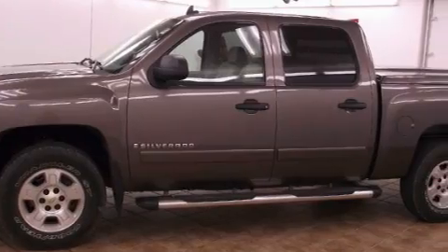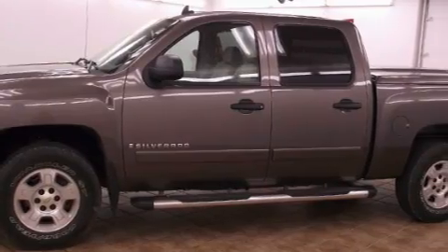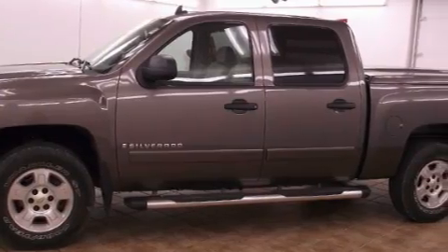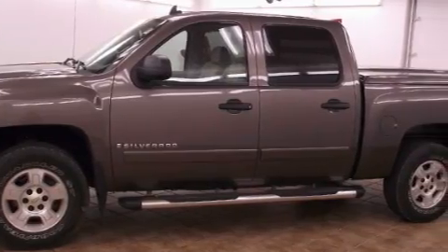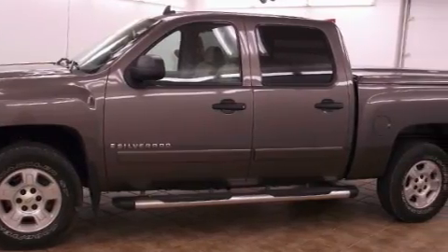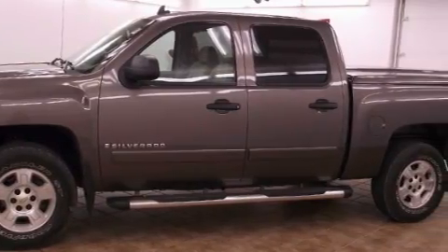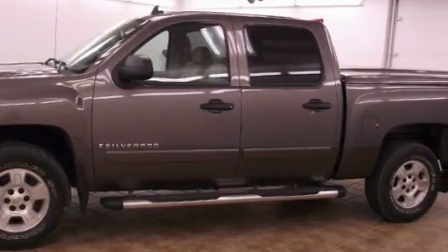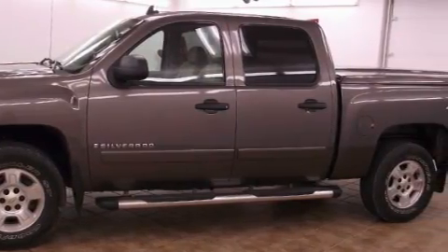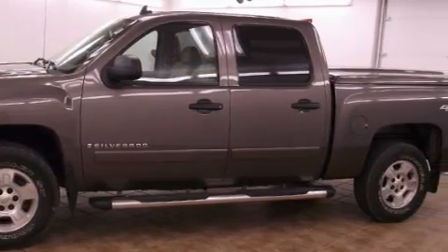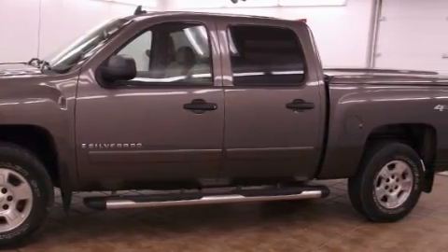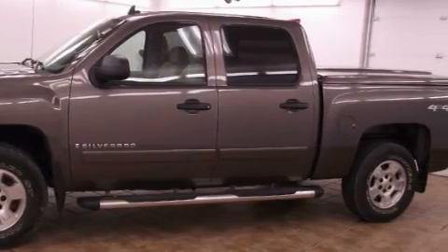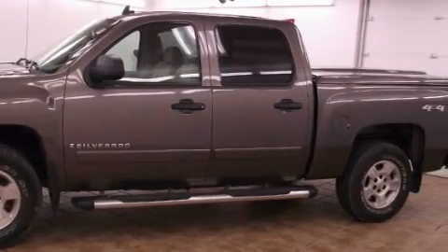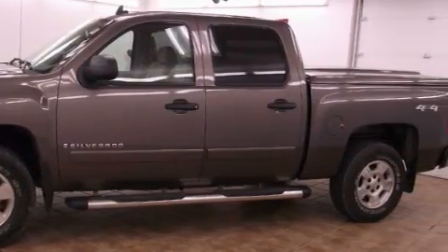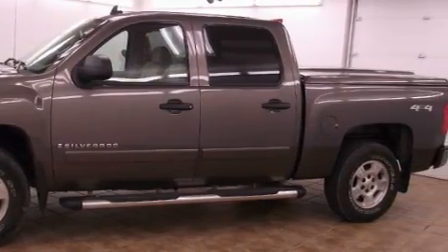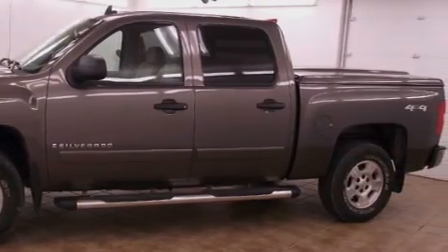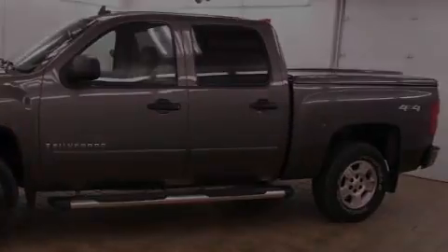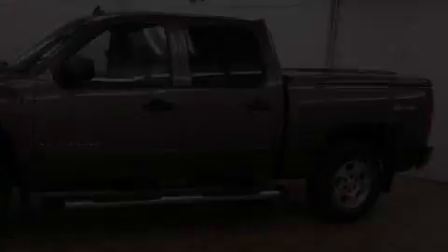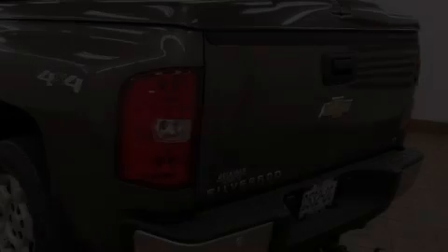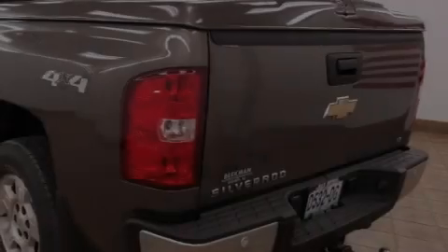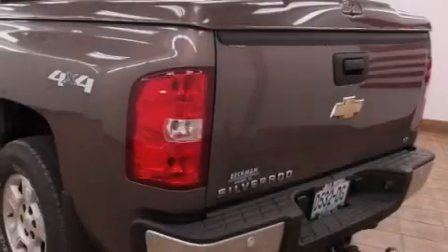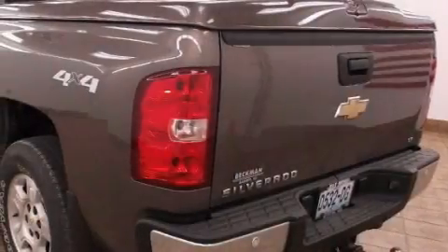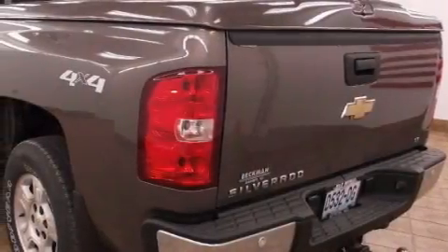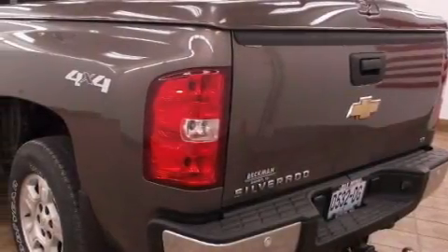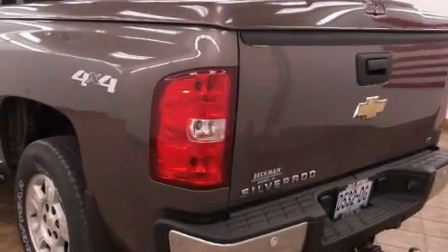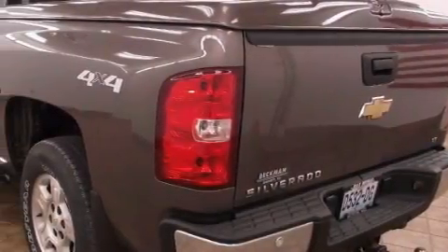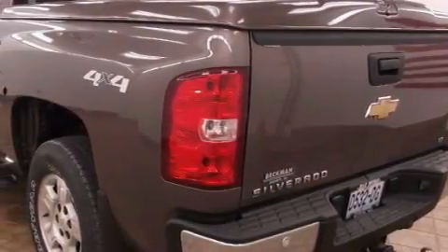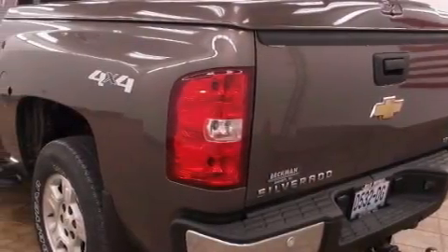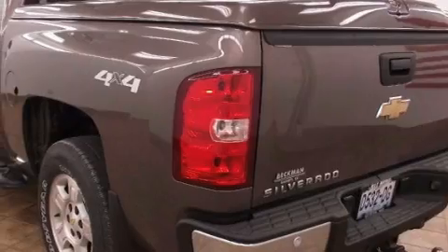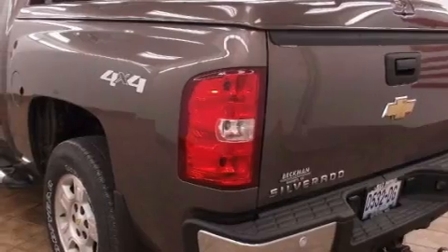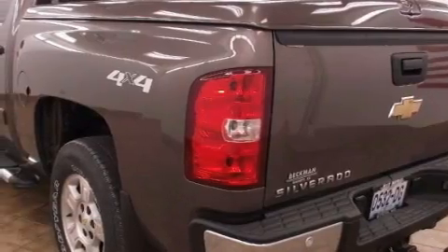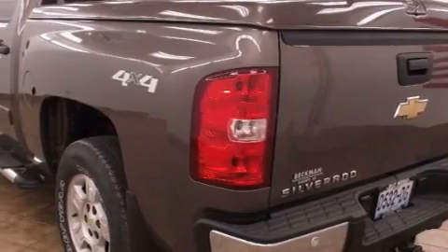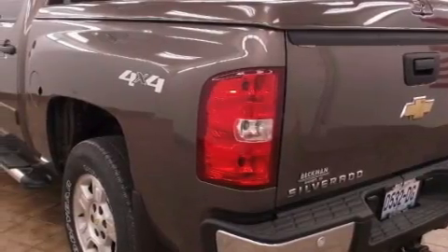It has a 5.3 liter 8-cylinder engine, an automatic transmission, and 4-wheel drive.